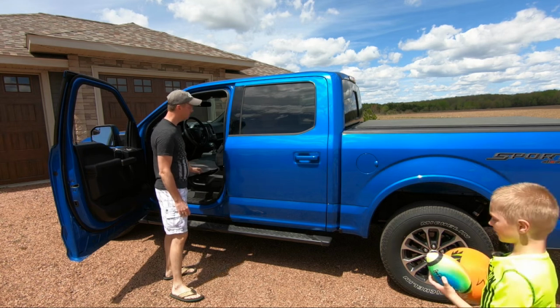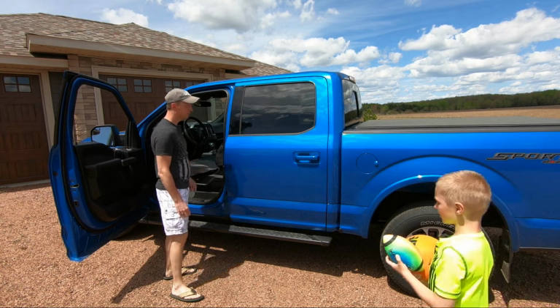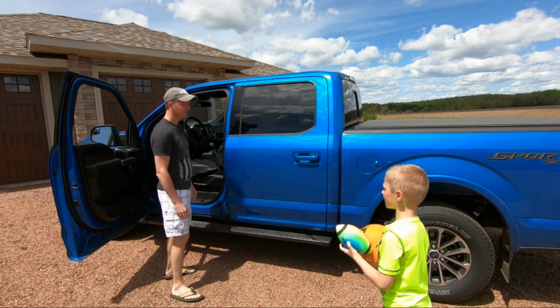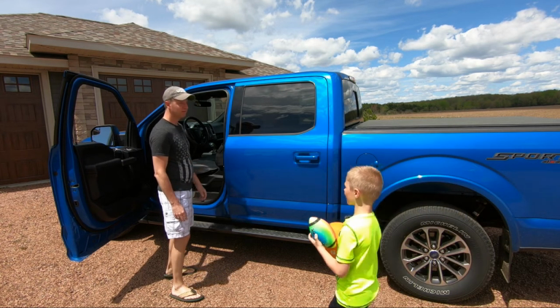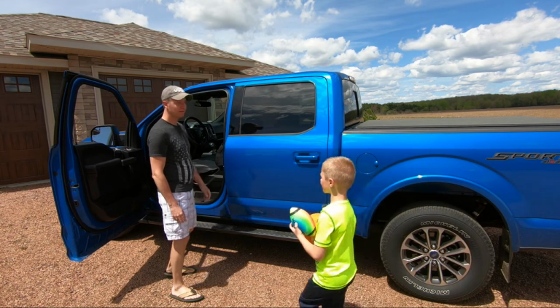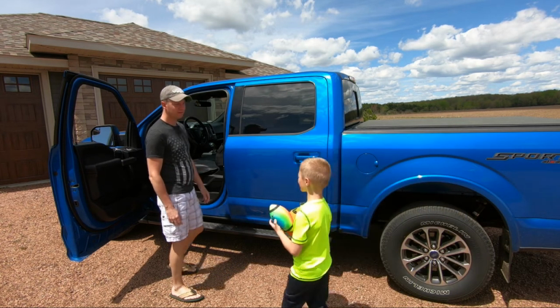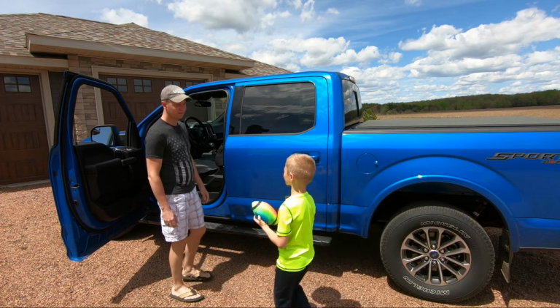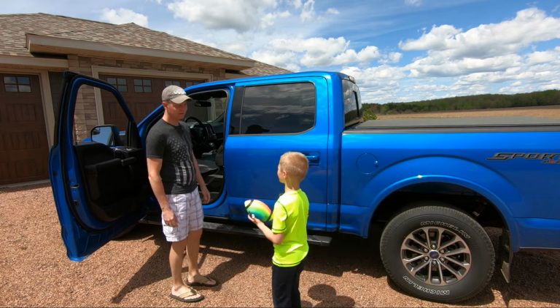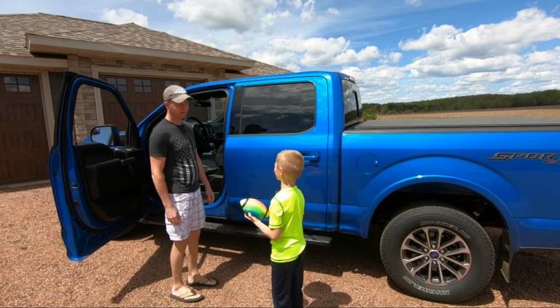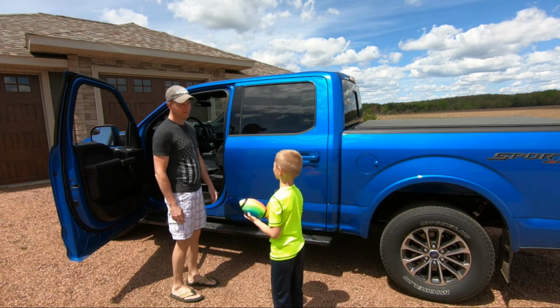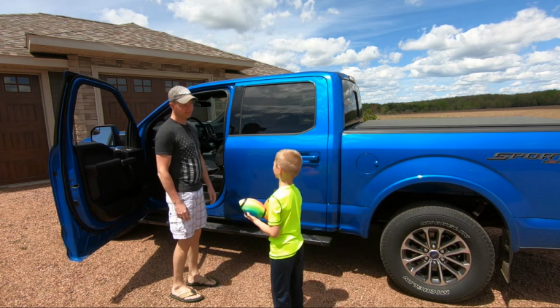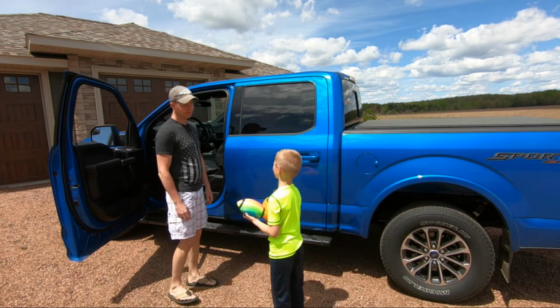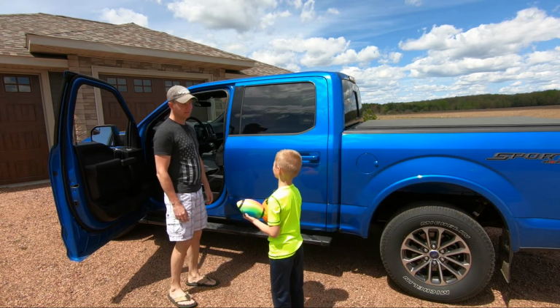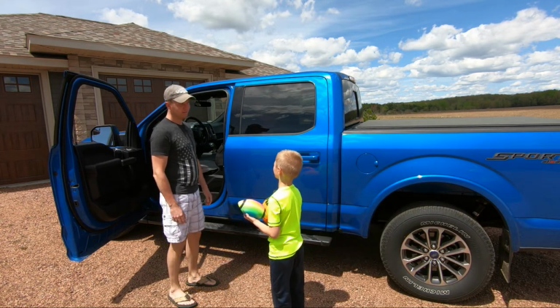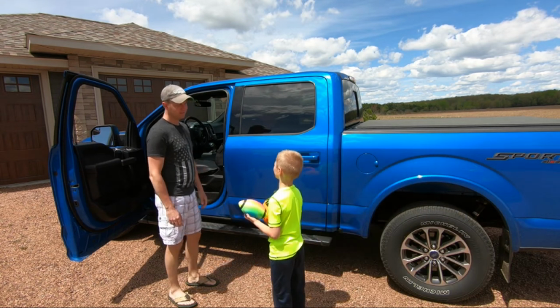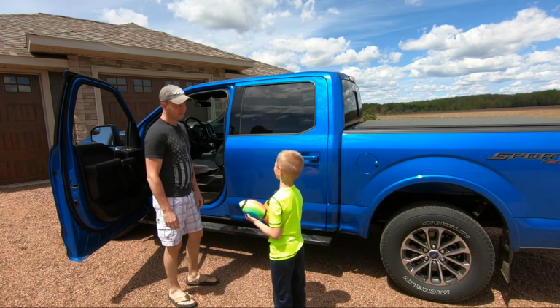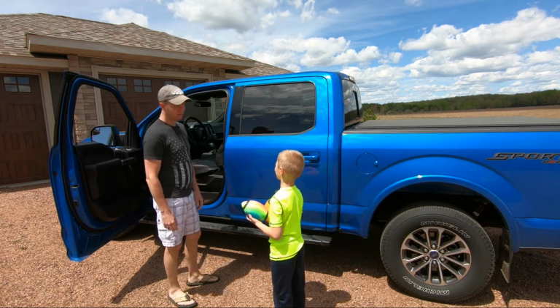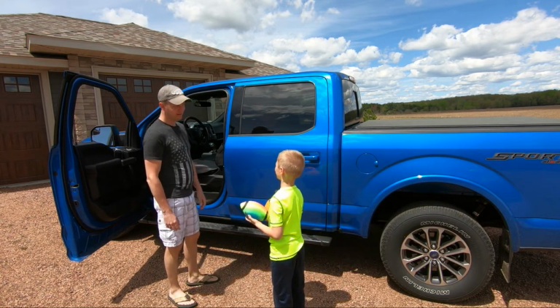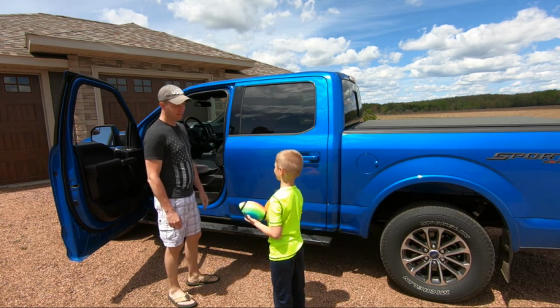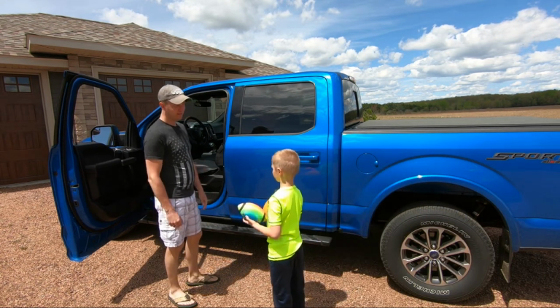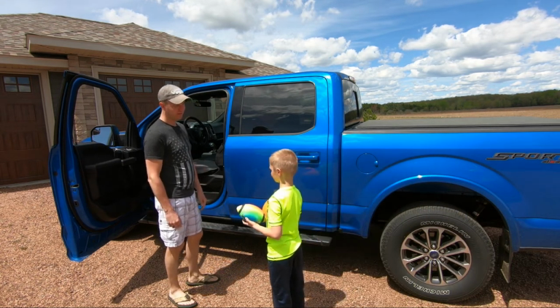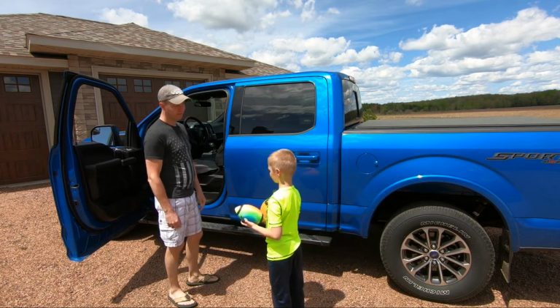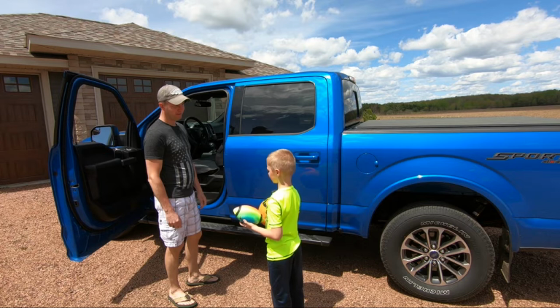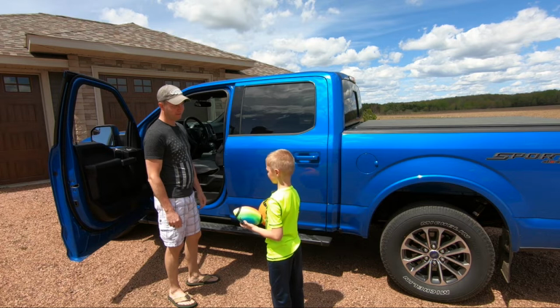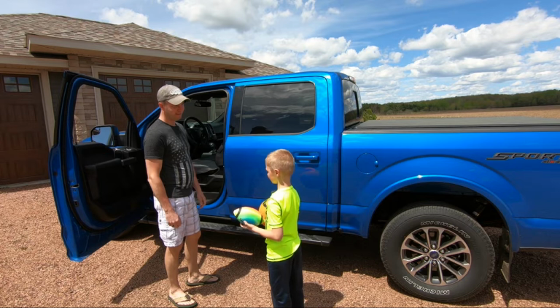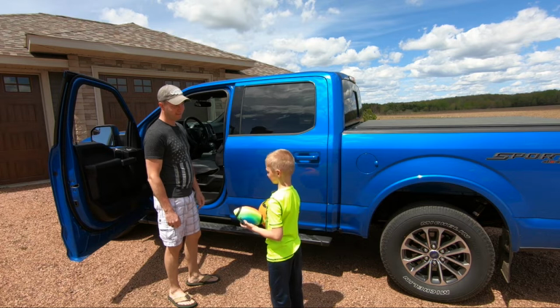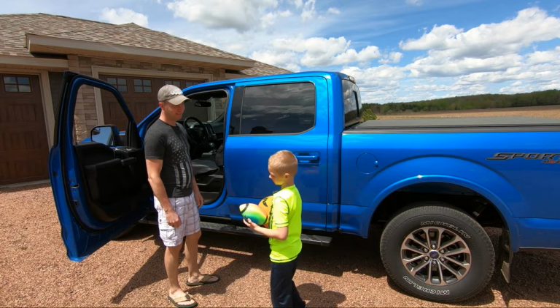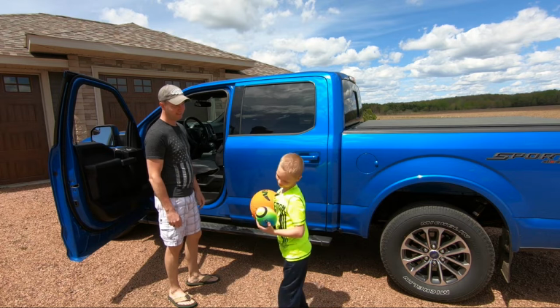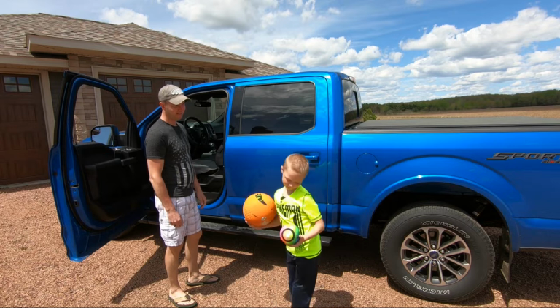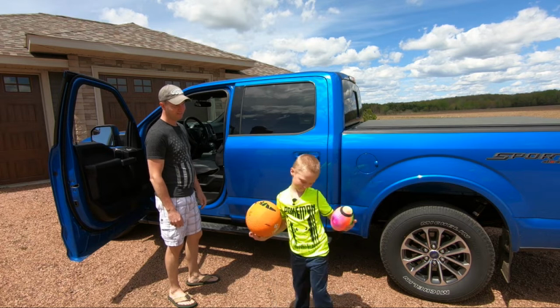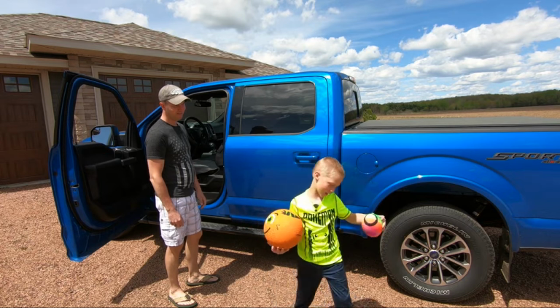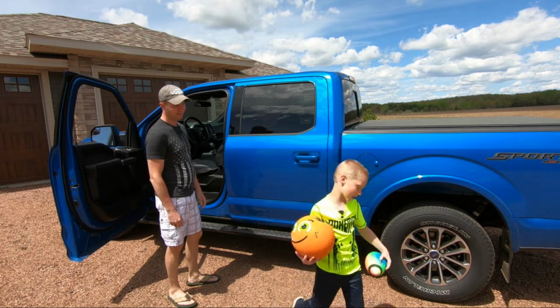Hey dad, I want to bring these along to vacation. Sorry buddy, we don't have any room left. Man.